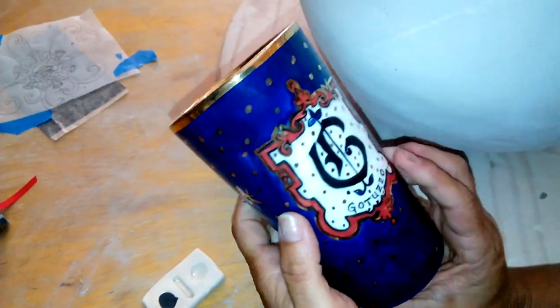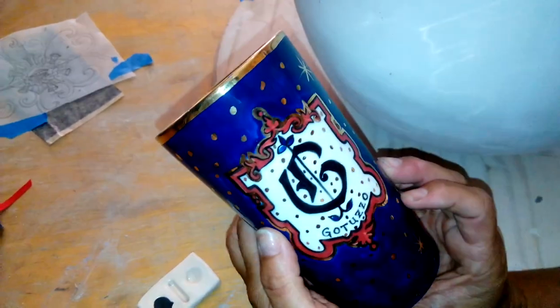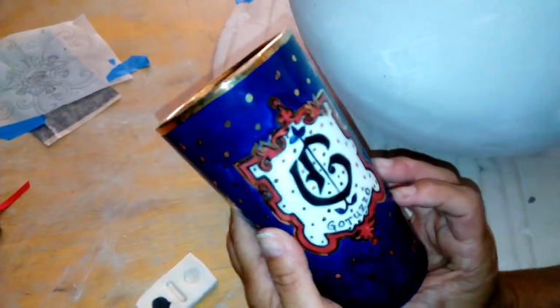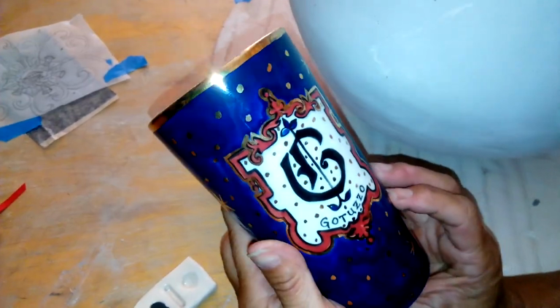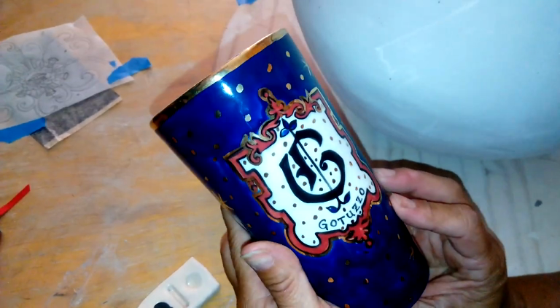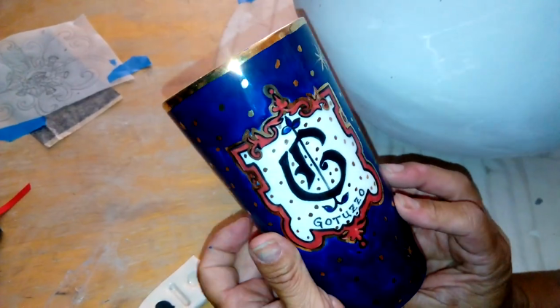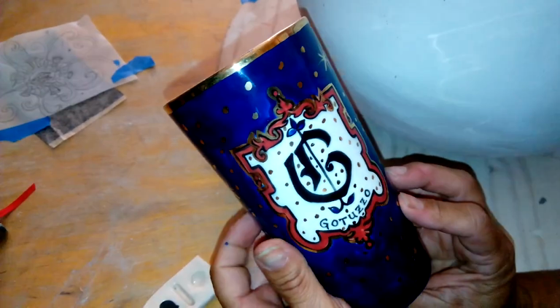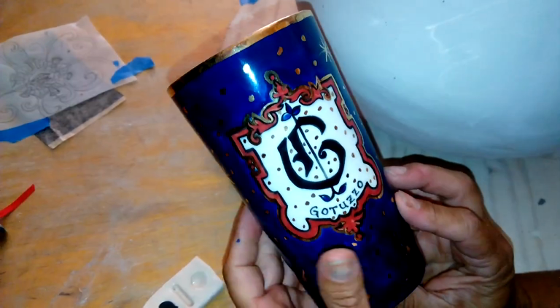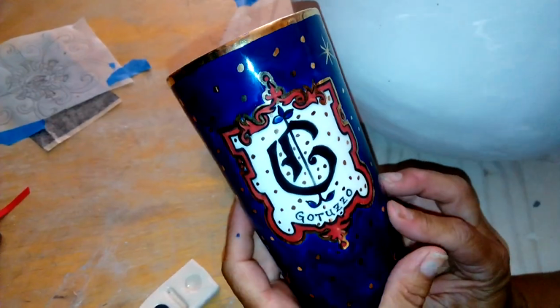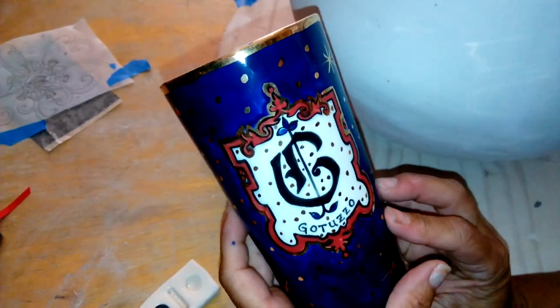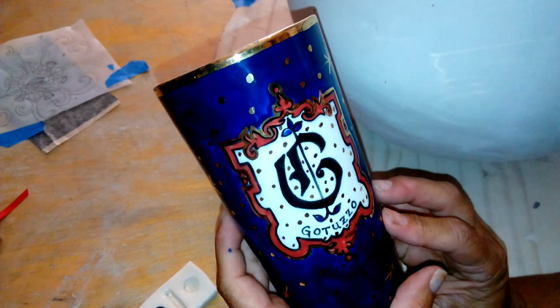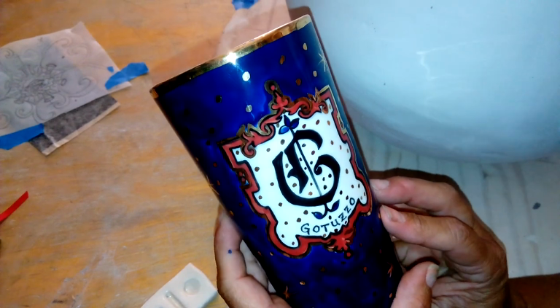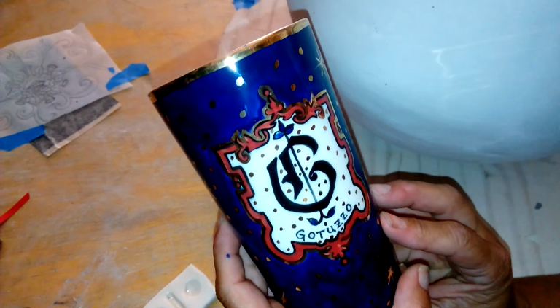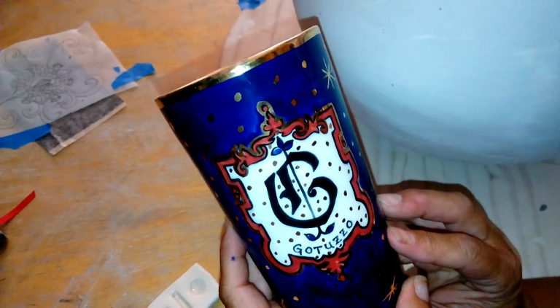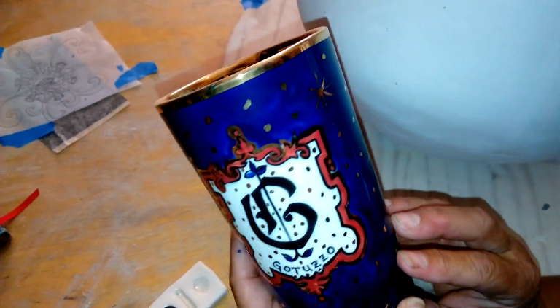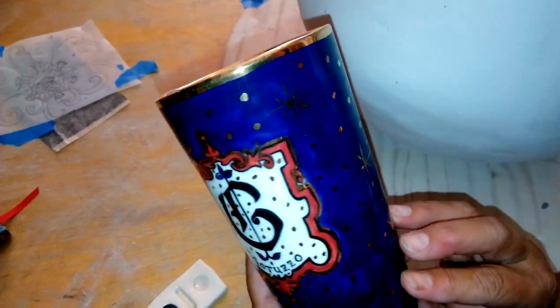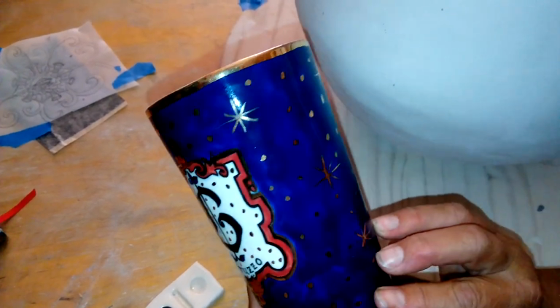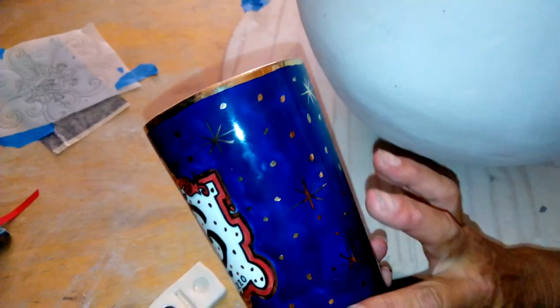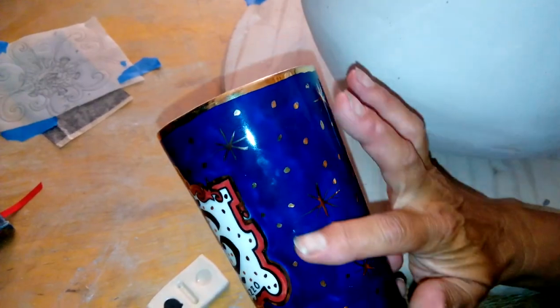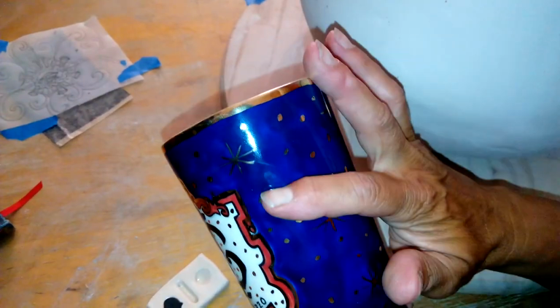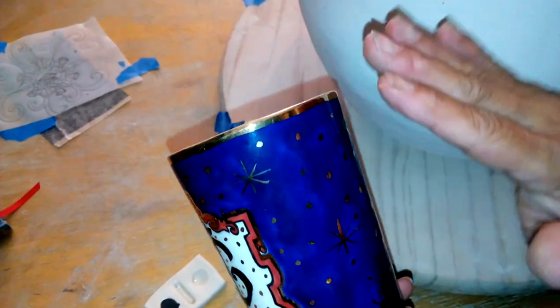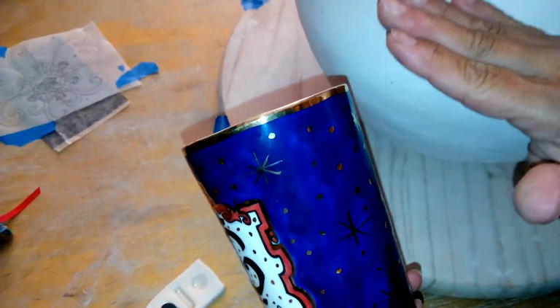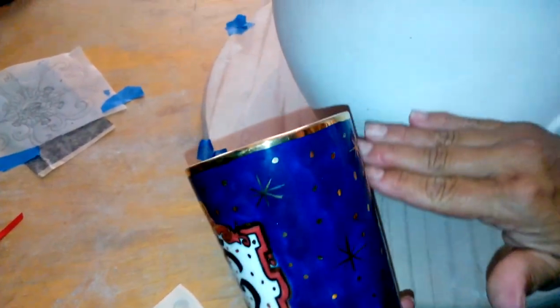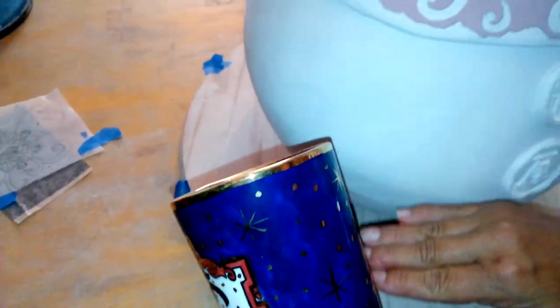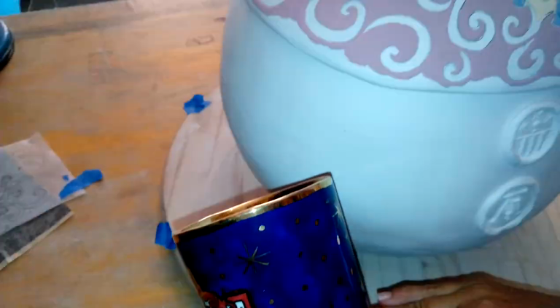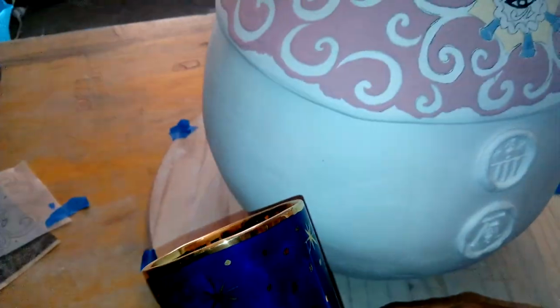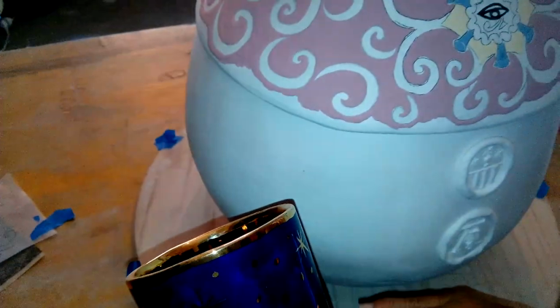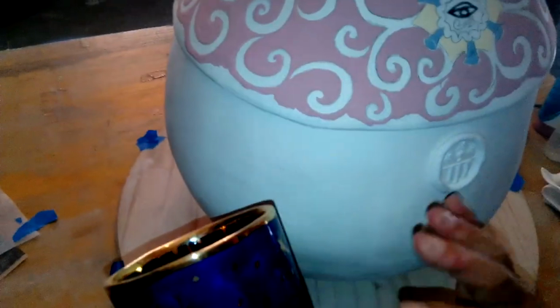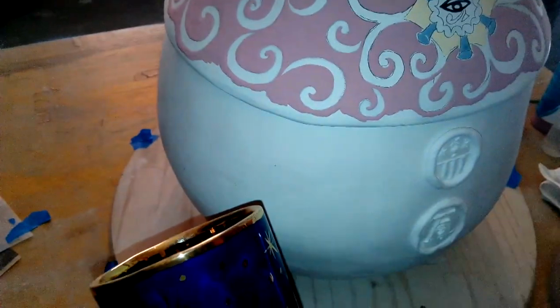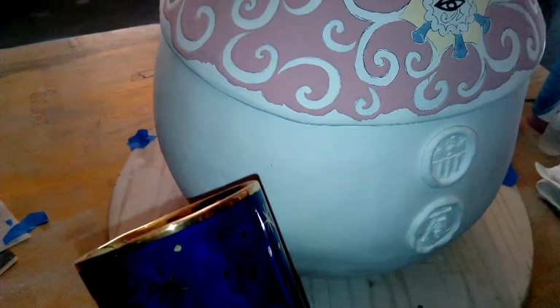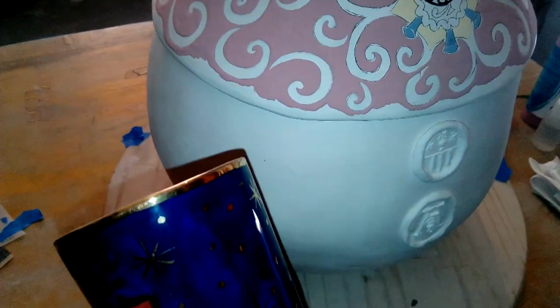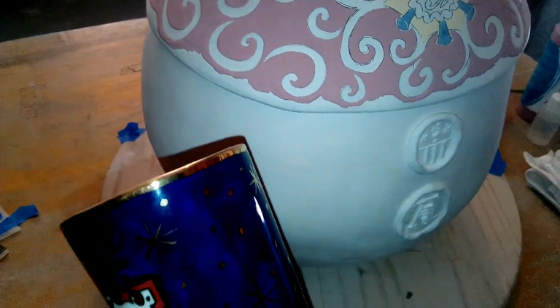So this is another cup that I made. This blue is going to be this entire body with gold.